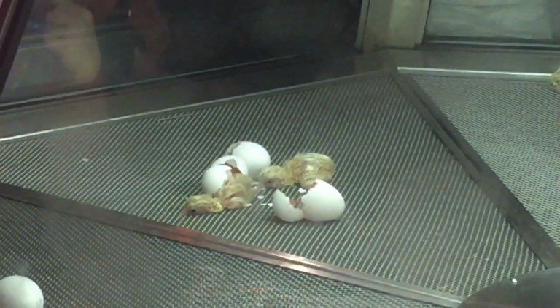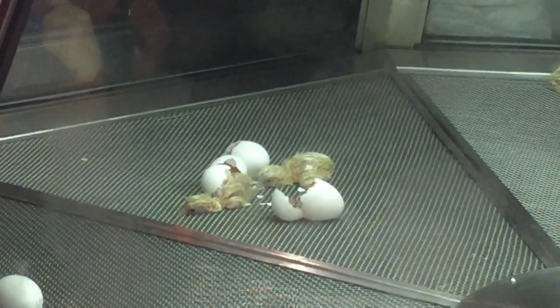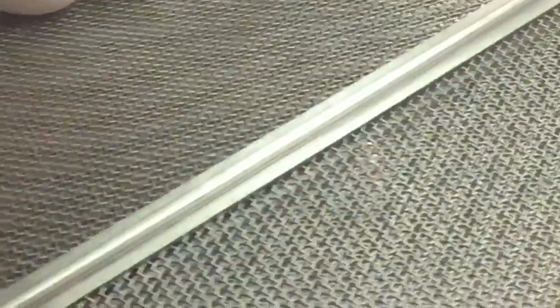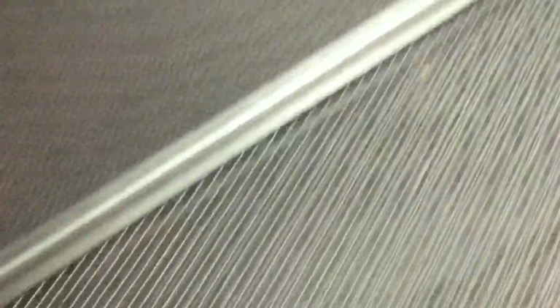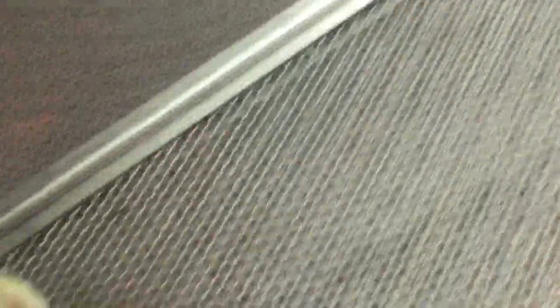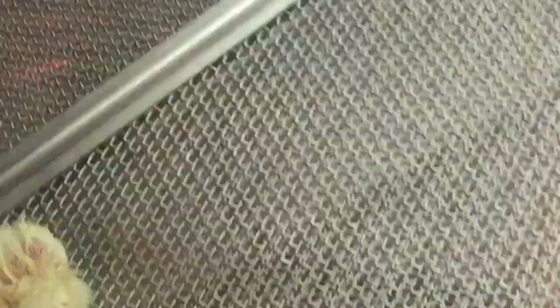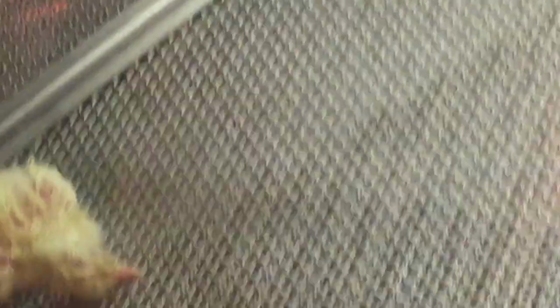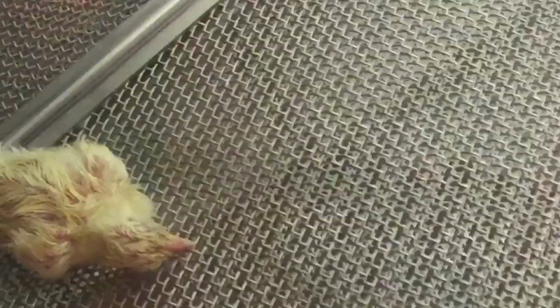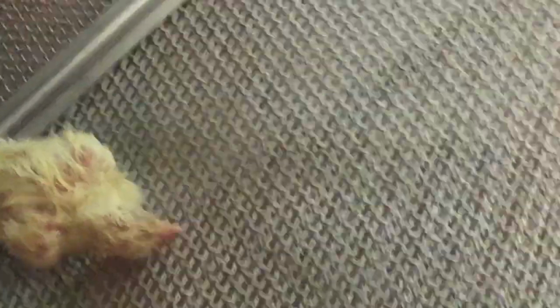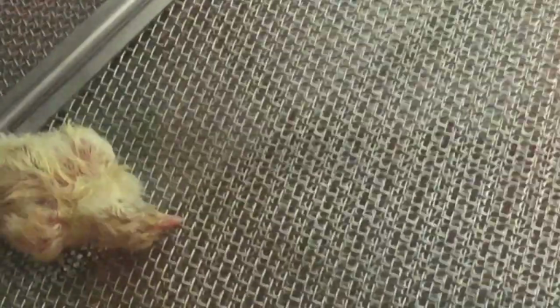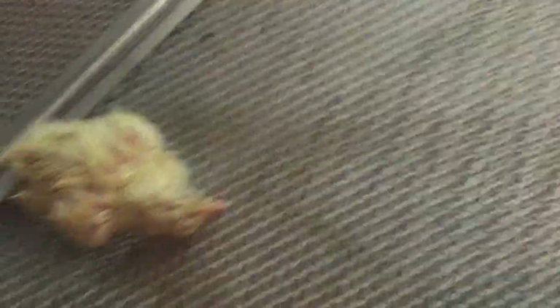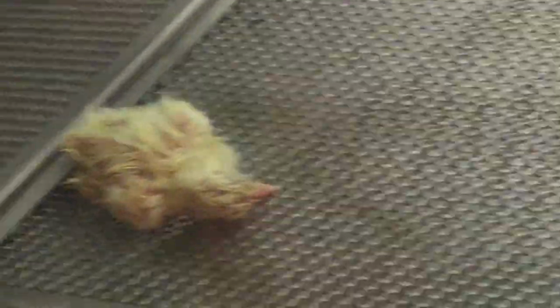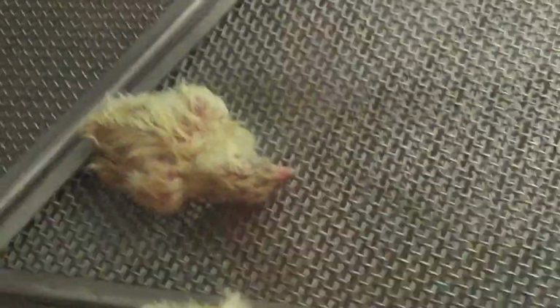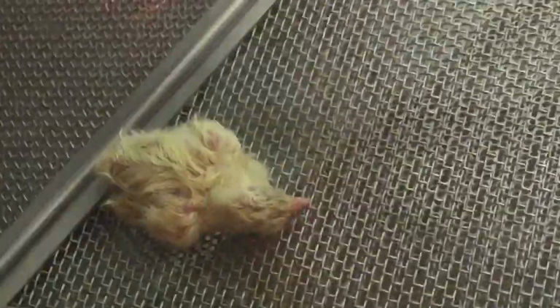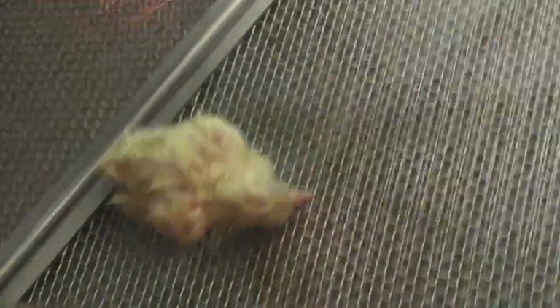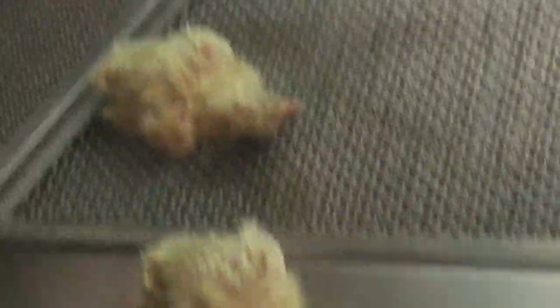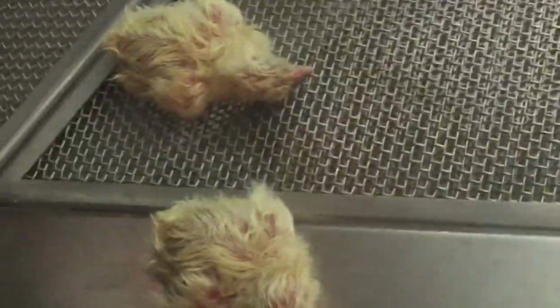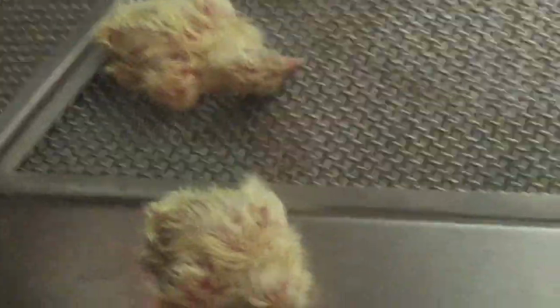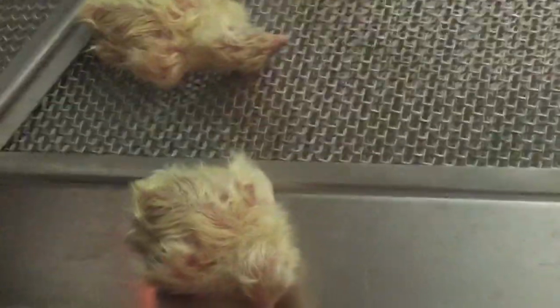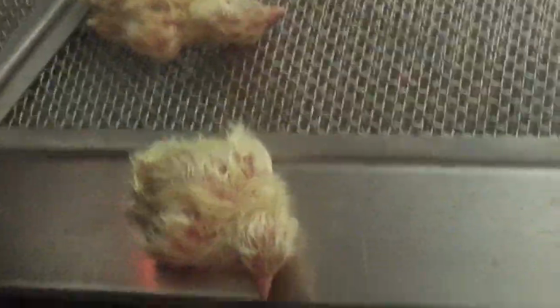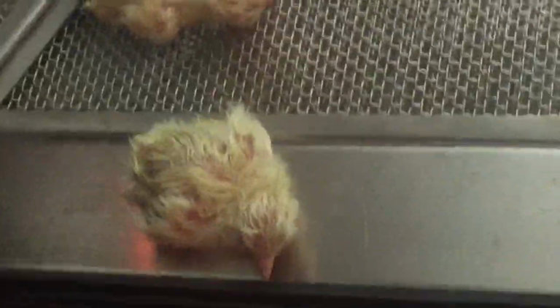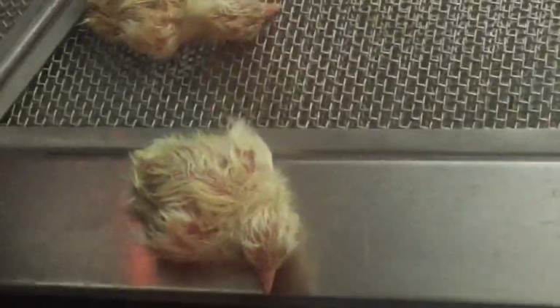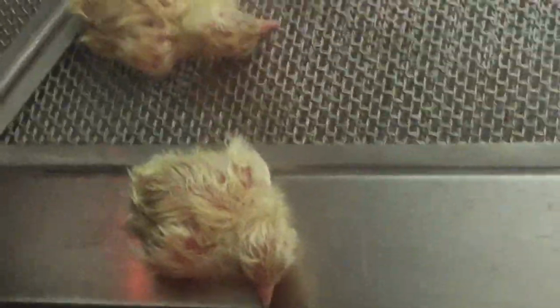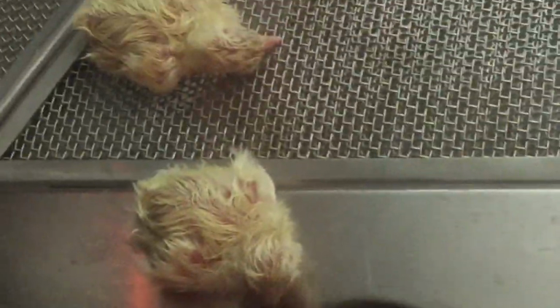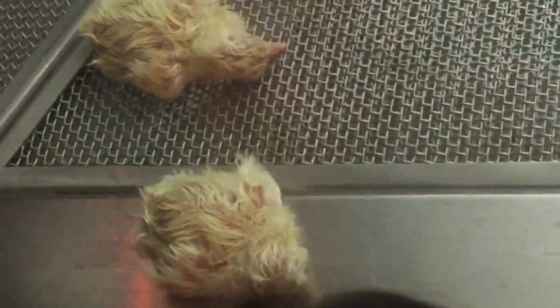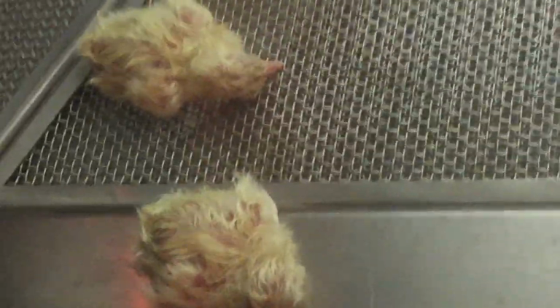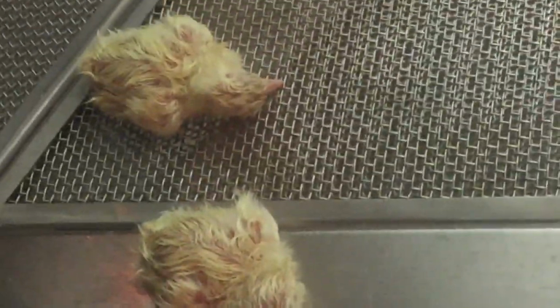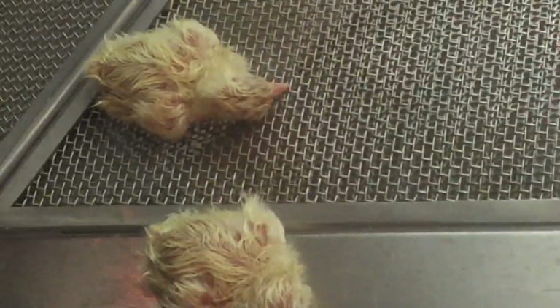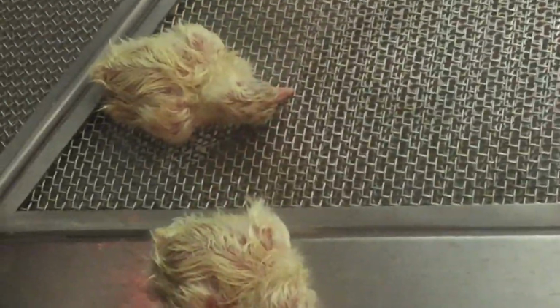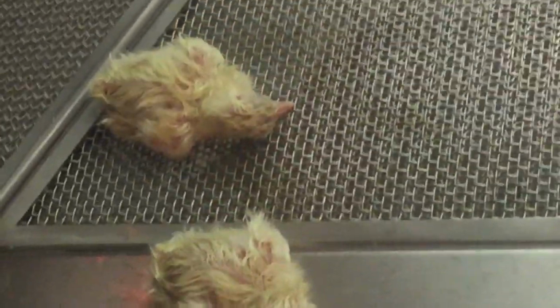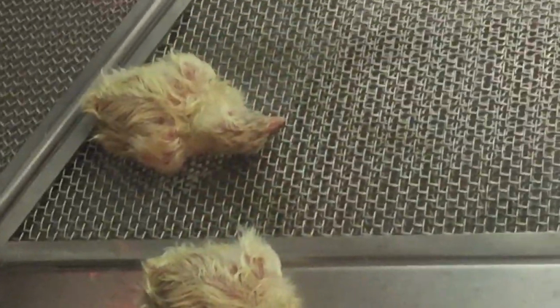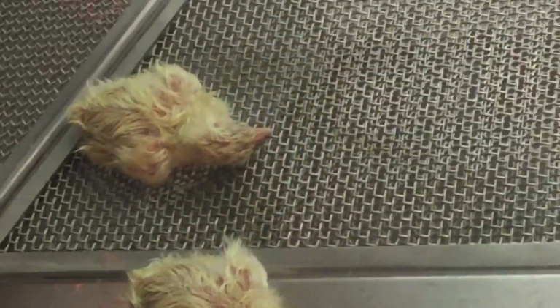The chicks stay in an incubator to keep warm during development. The incubator acts as a mother hen.